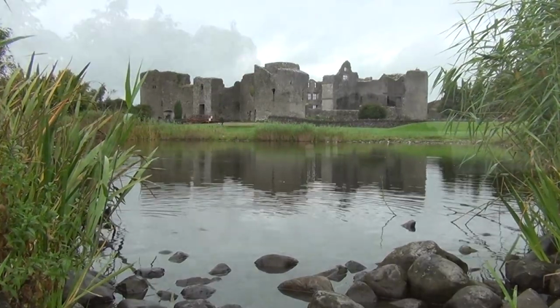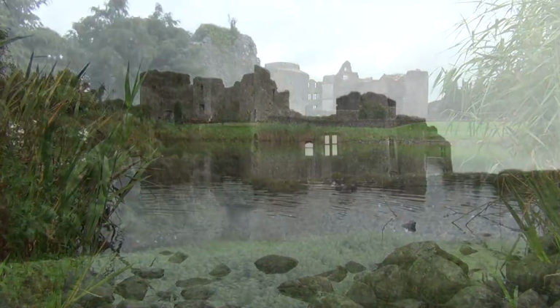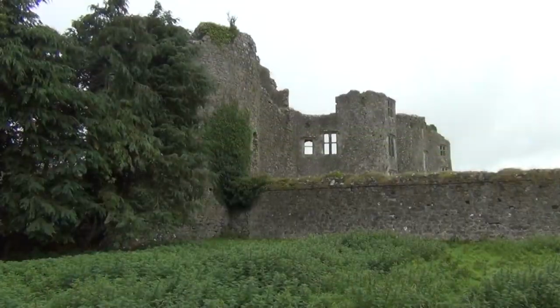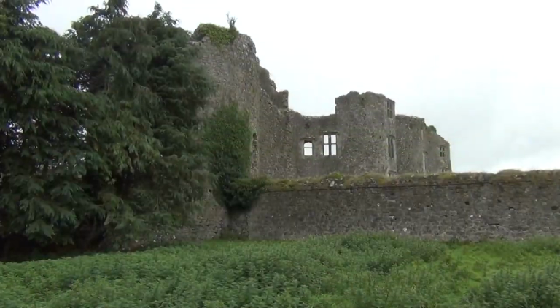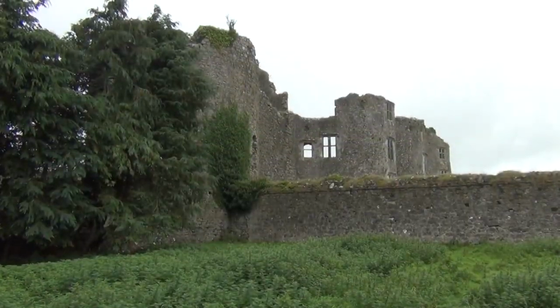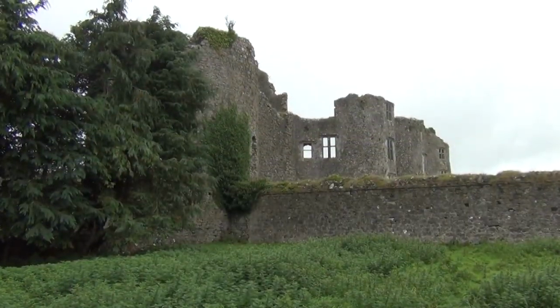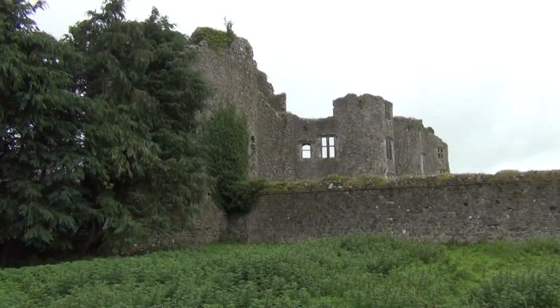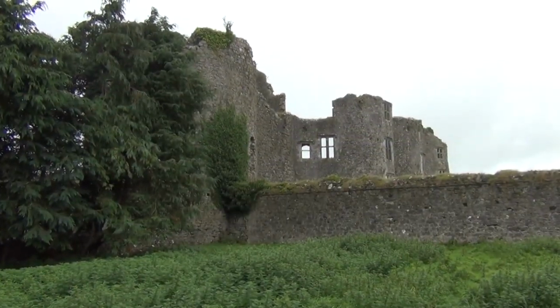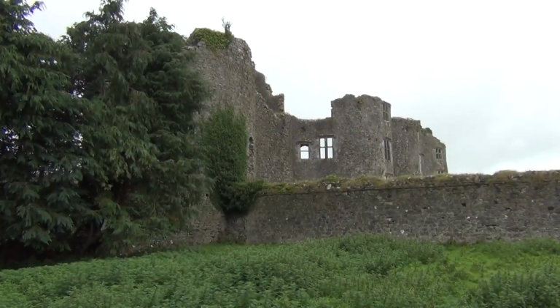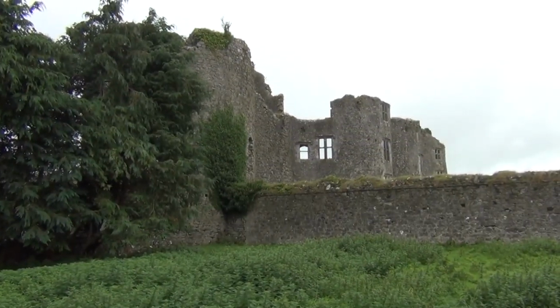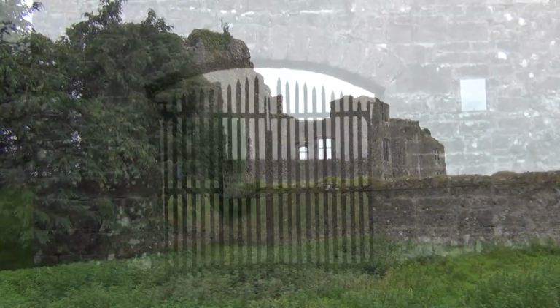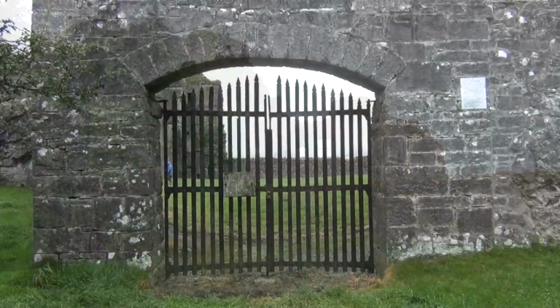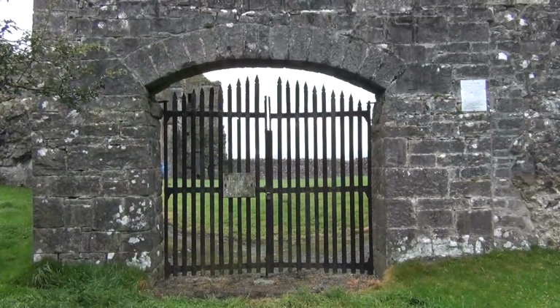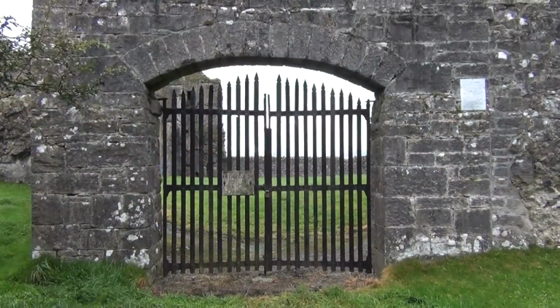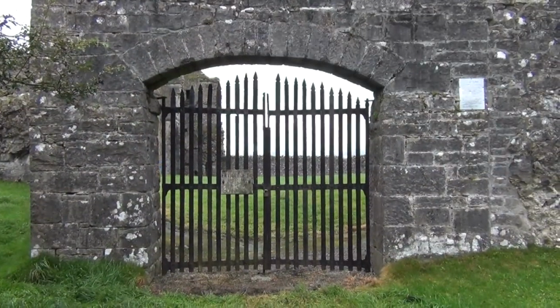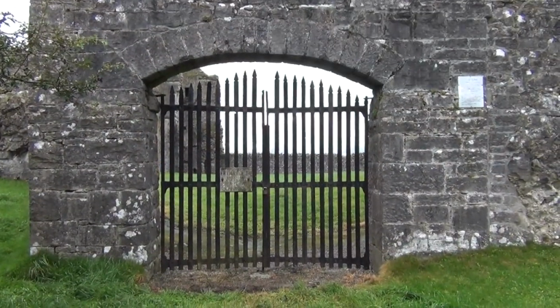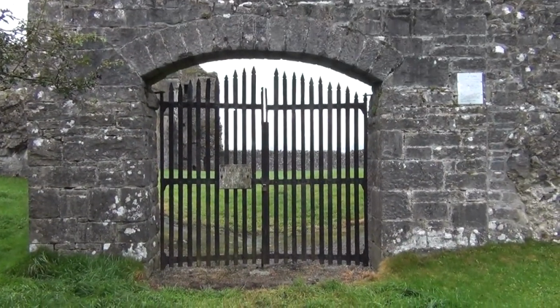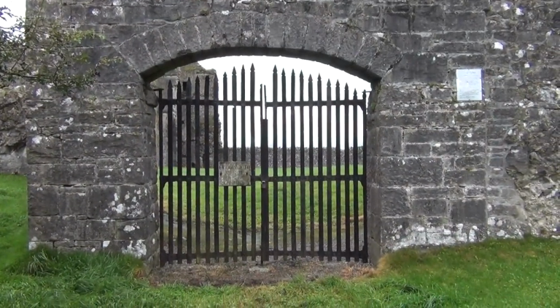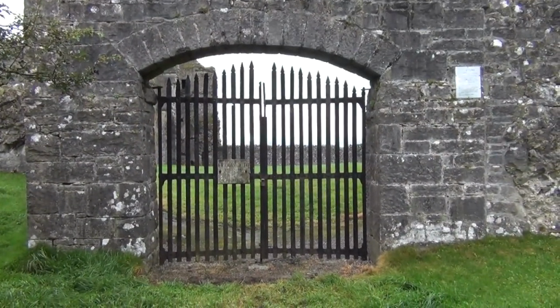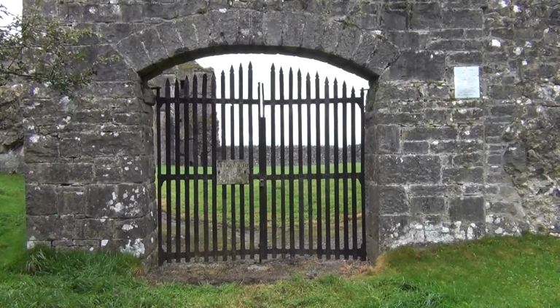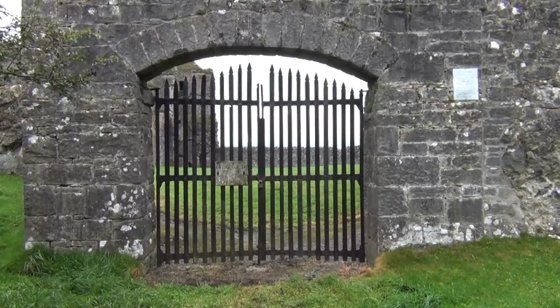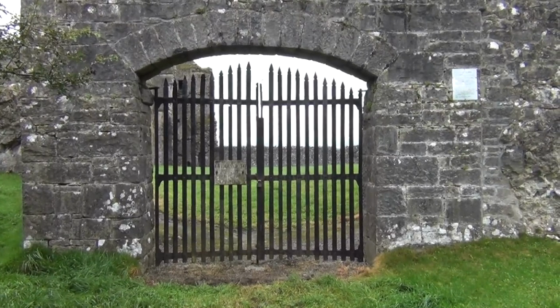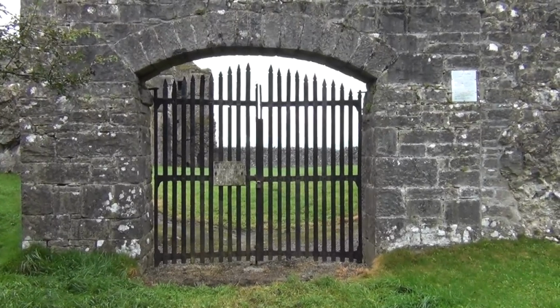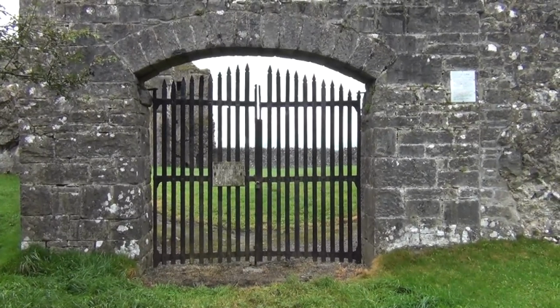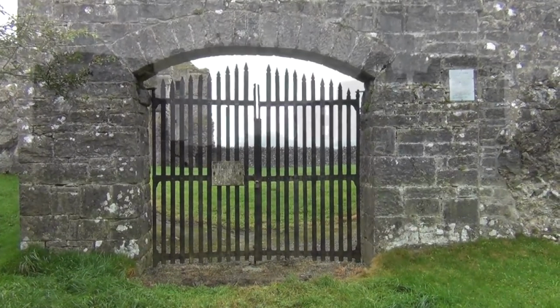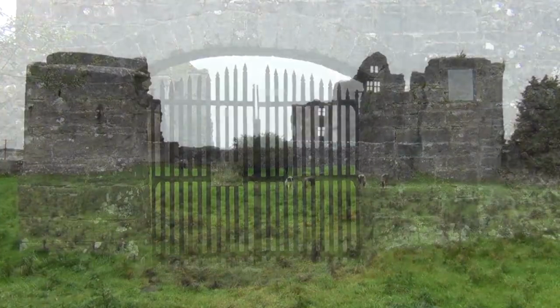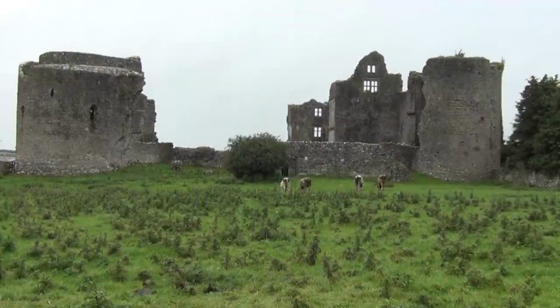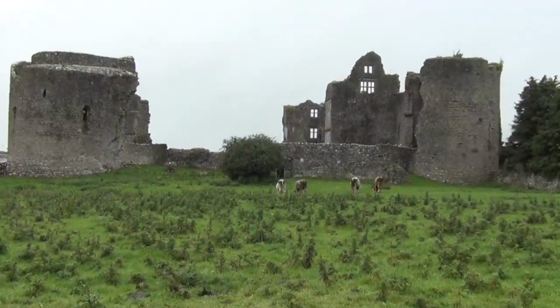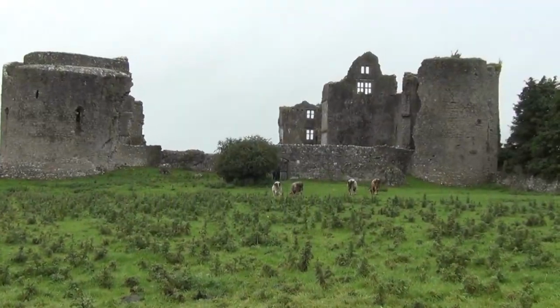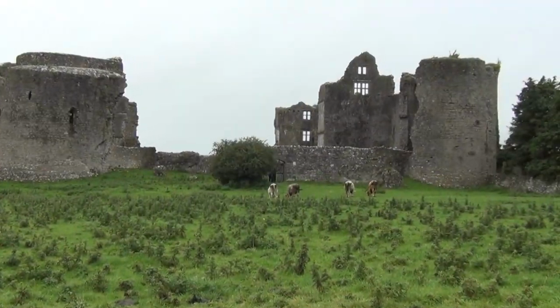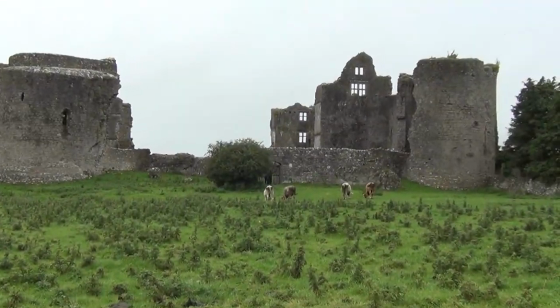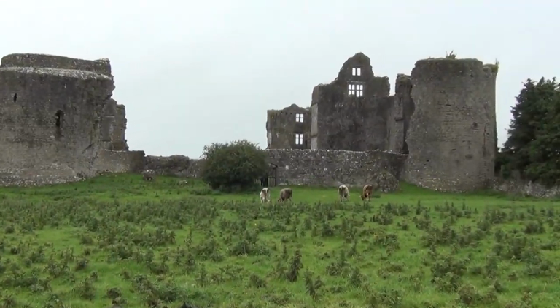It is to Roscommon that Anya and Christopher travel to ask the O'Connors for help in Outpost in Time.